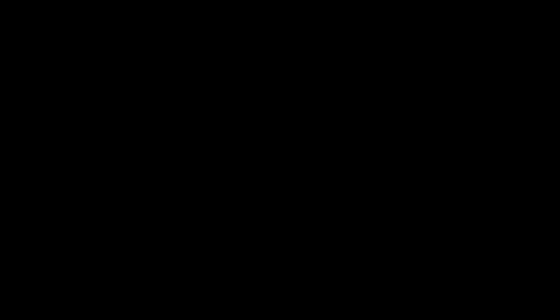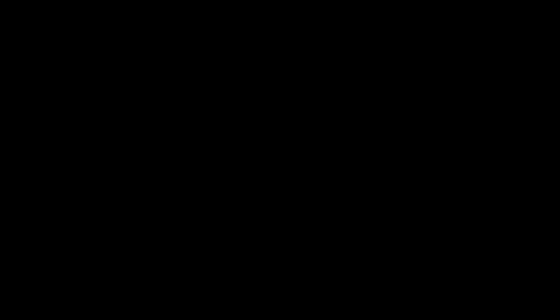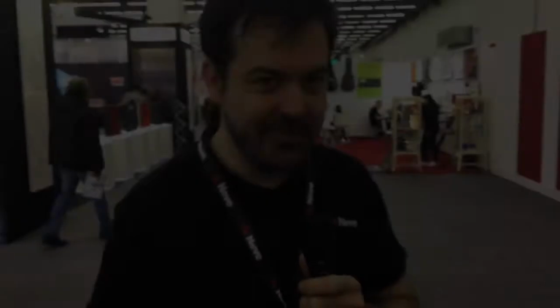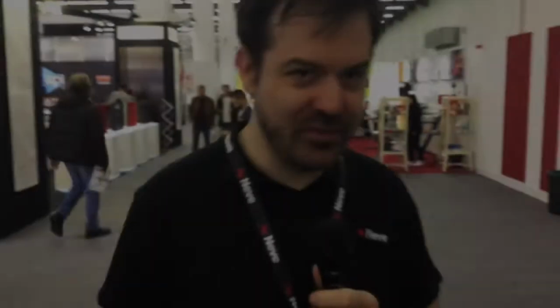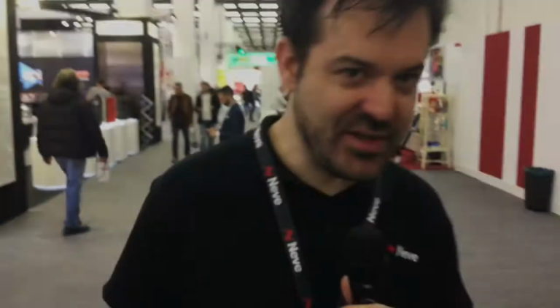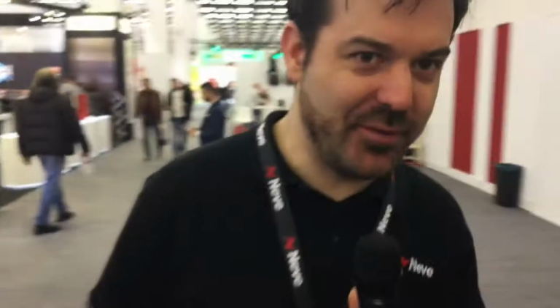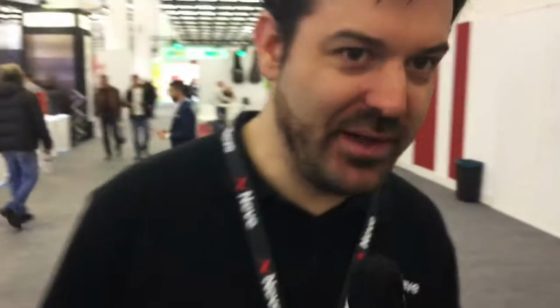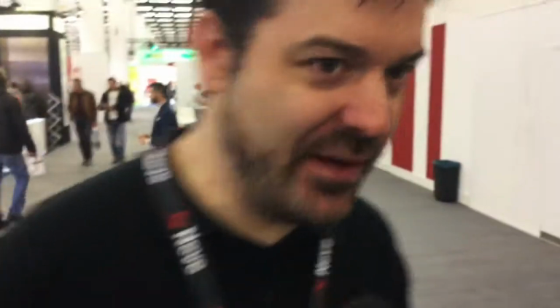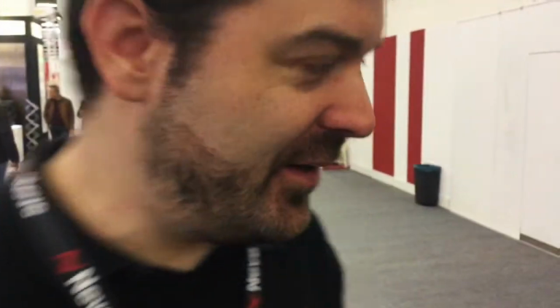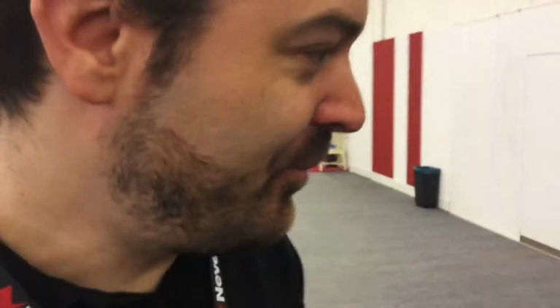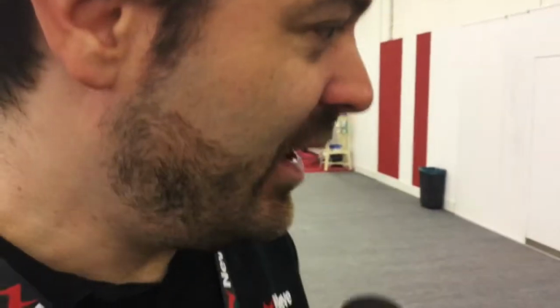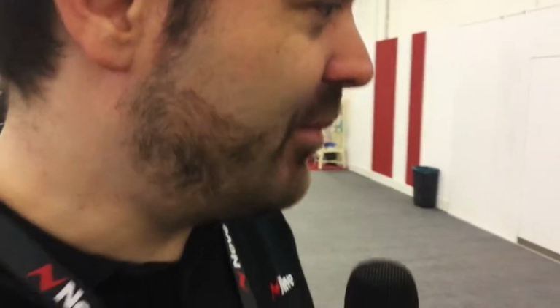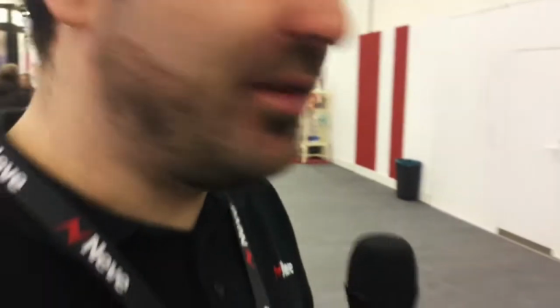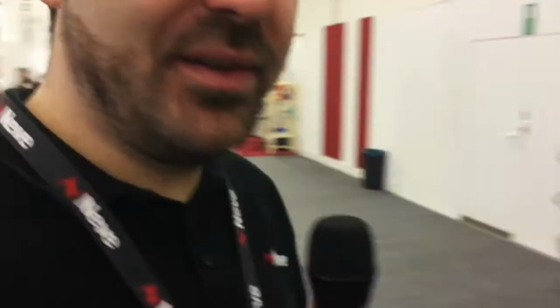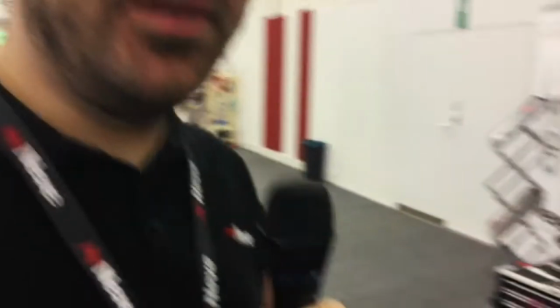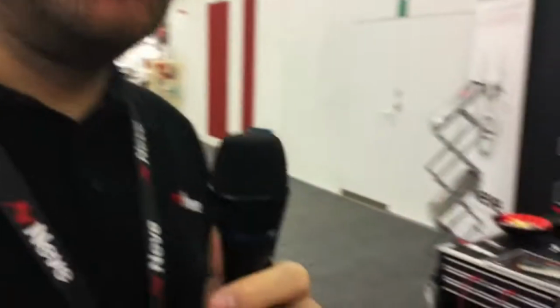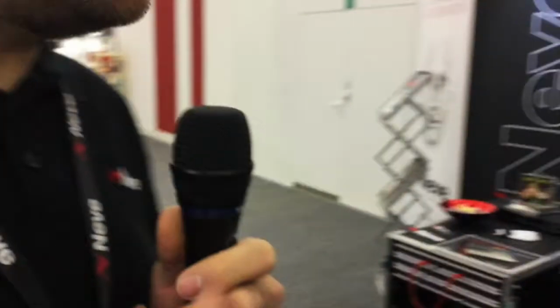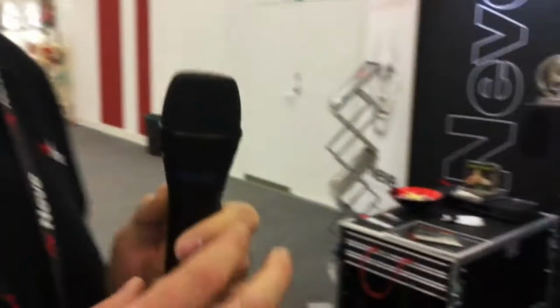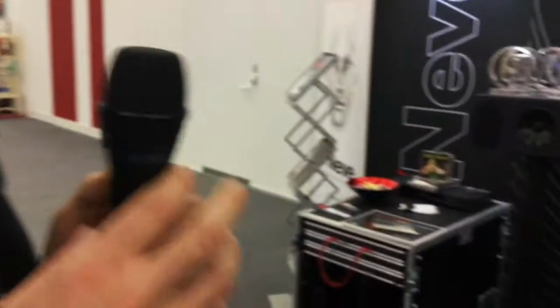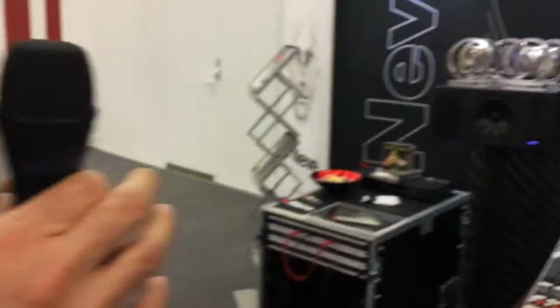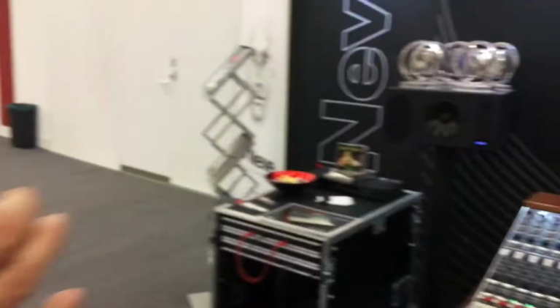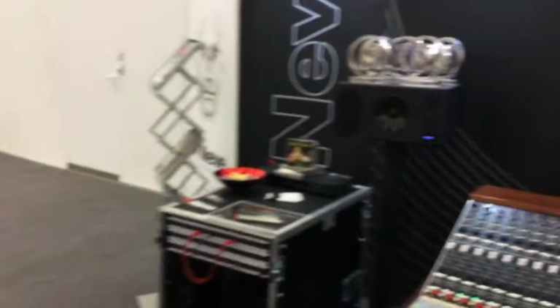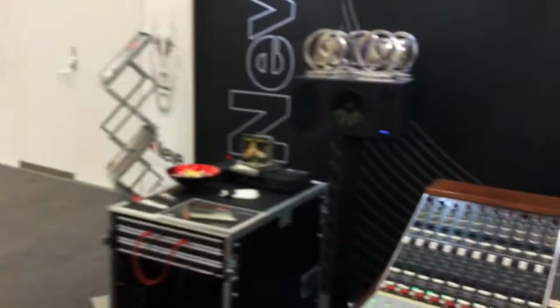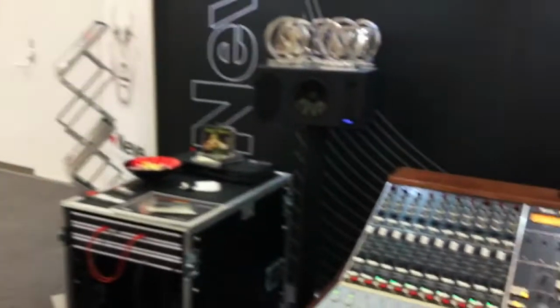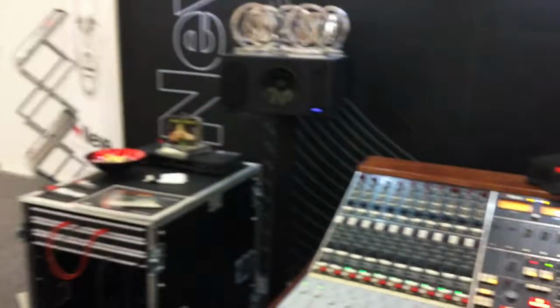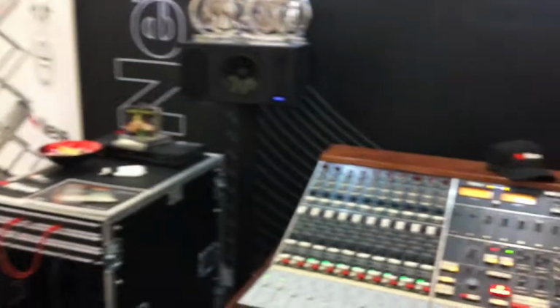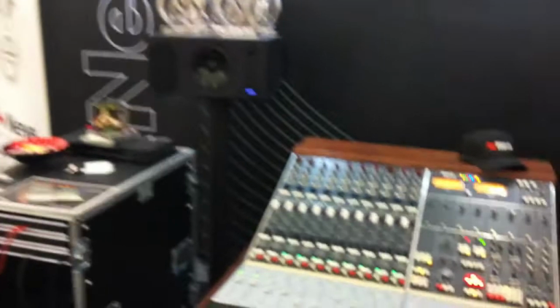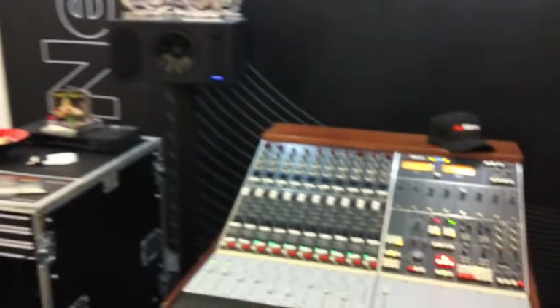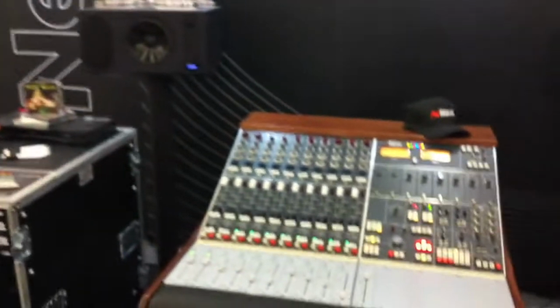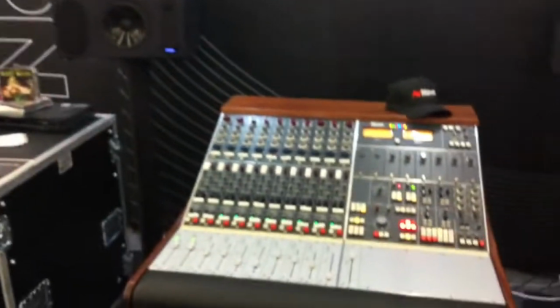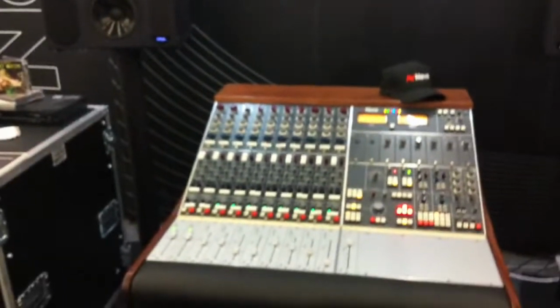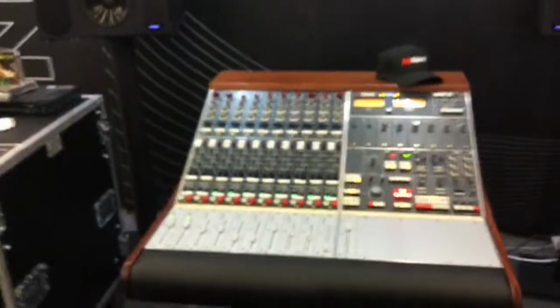Good morning, it's James from Neve here at Music Mesa 2017, and just a quick rundown of what we've brought to the show.